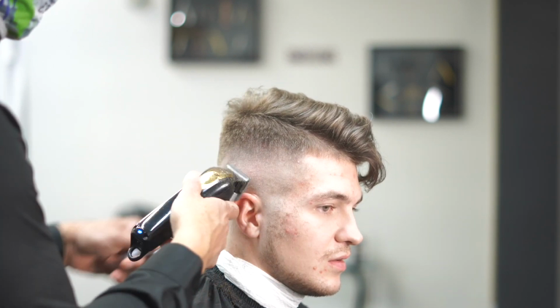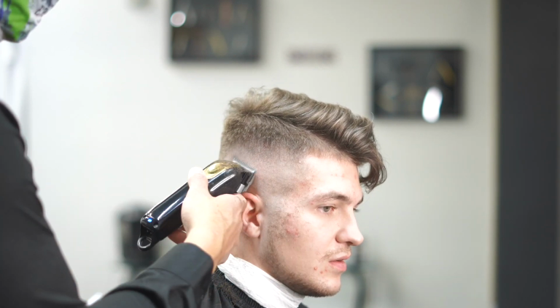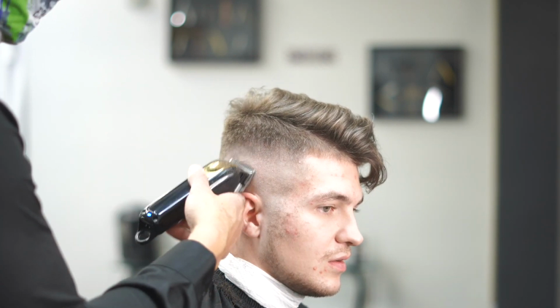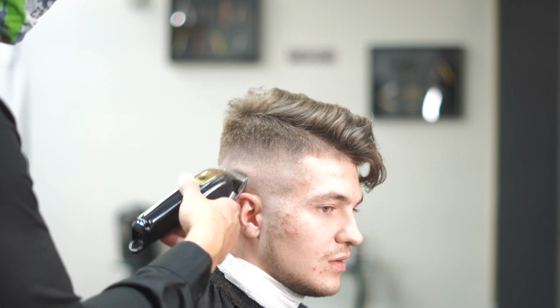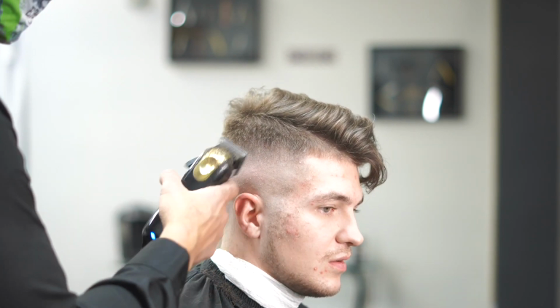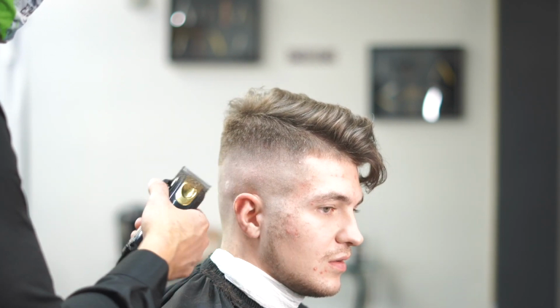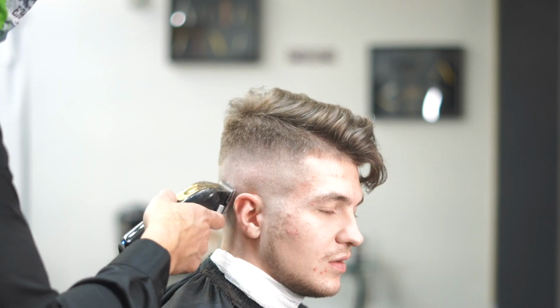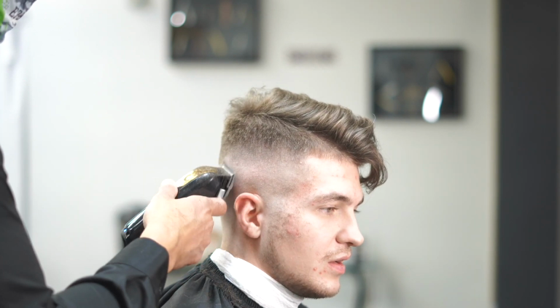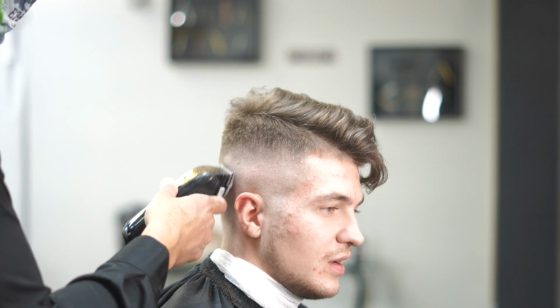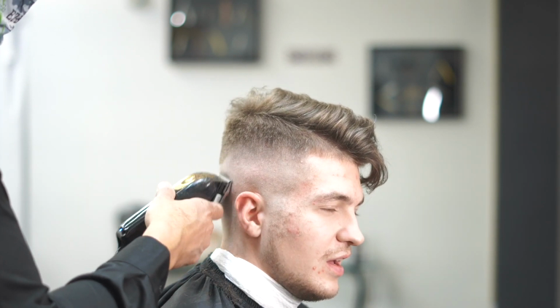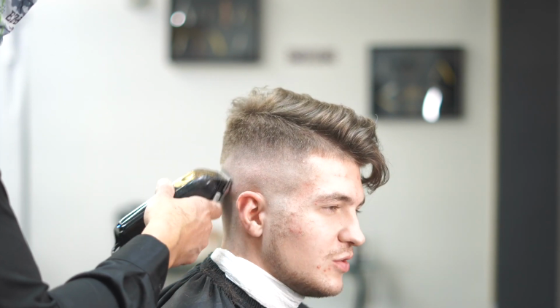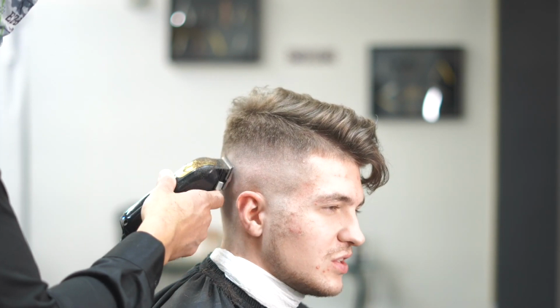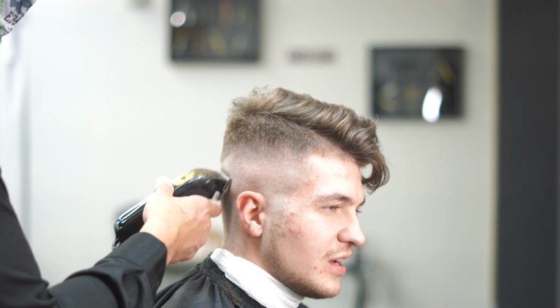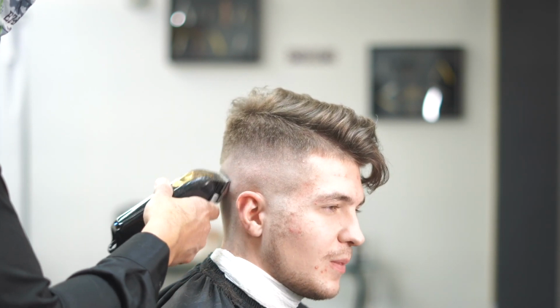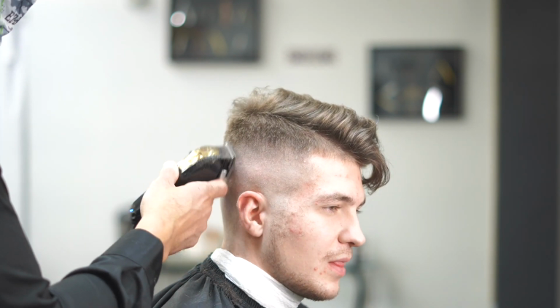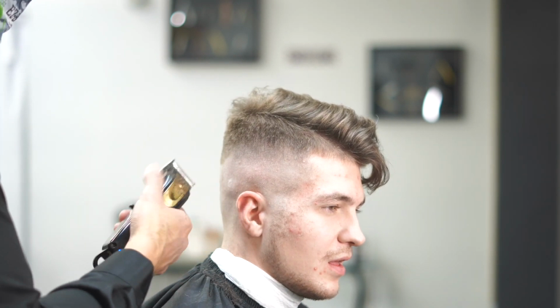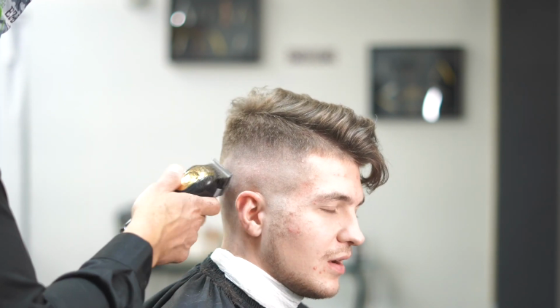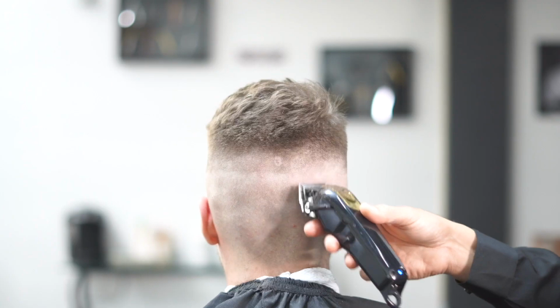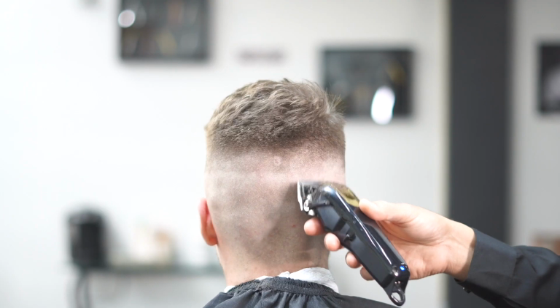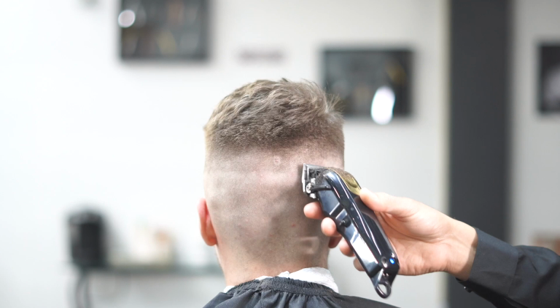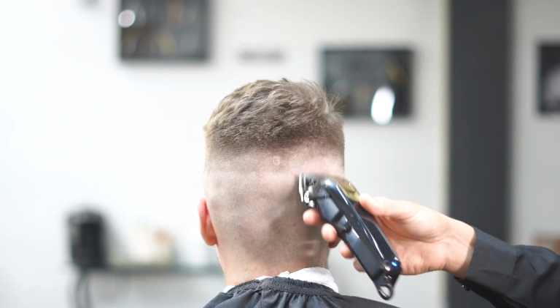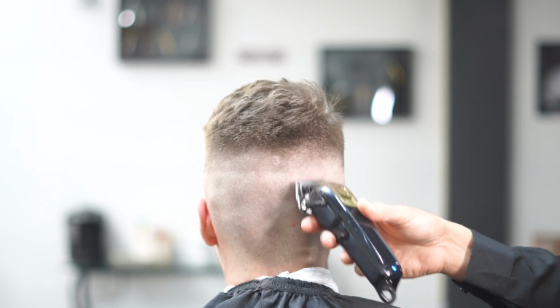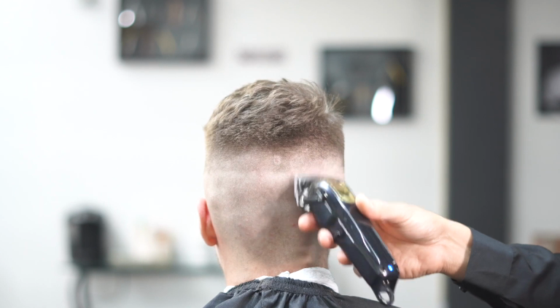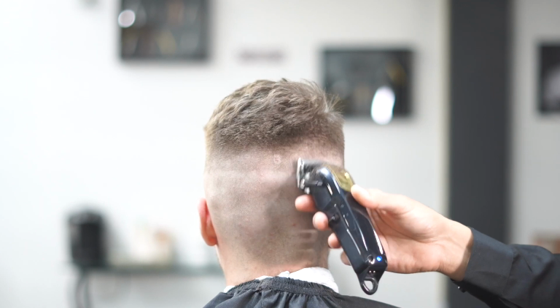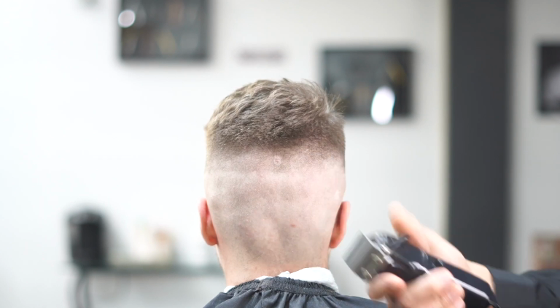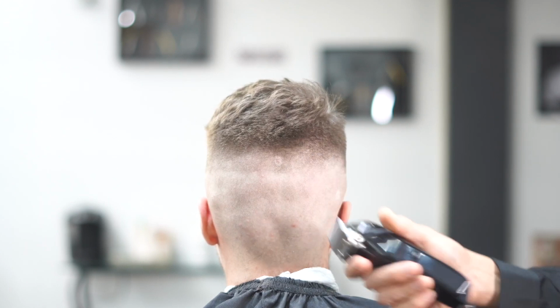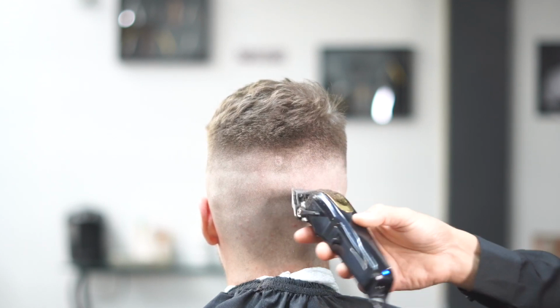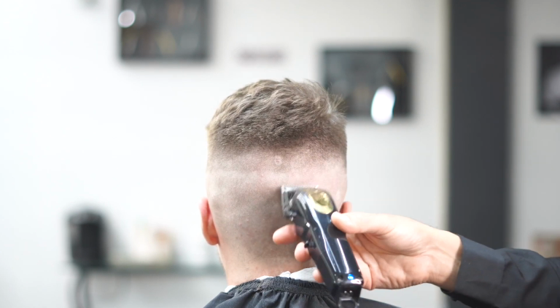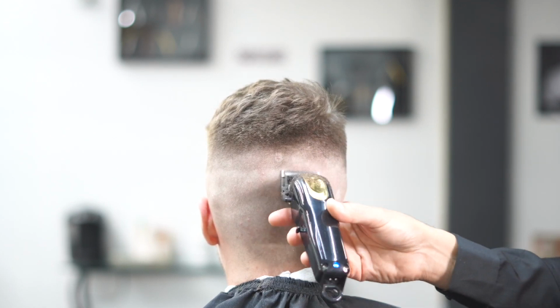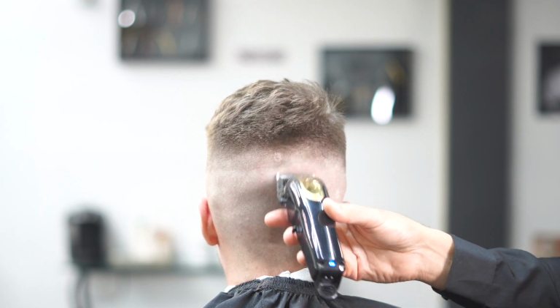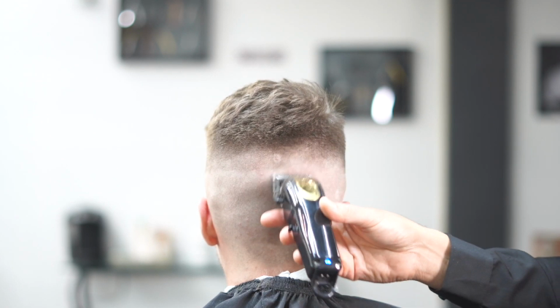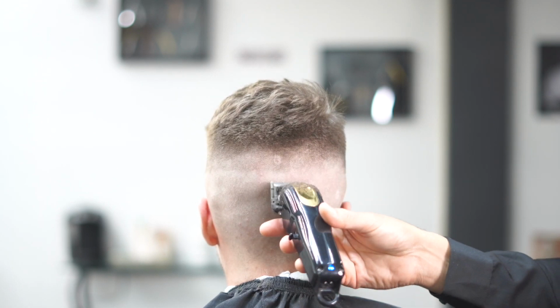He loves his hair long on top. We're gonna go ahead and put some pomade in there, comb it over — it's gonna be a great haircut.